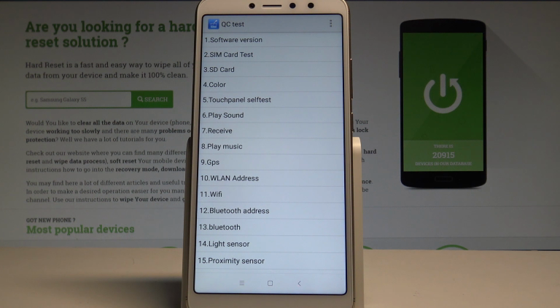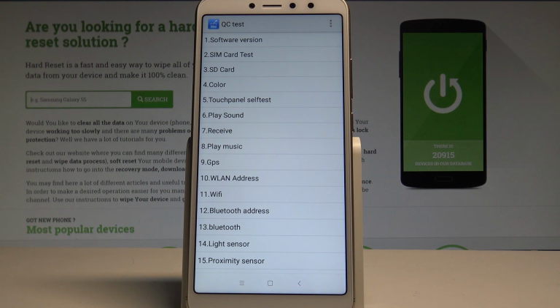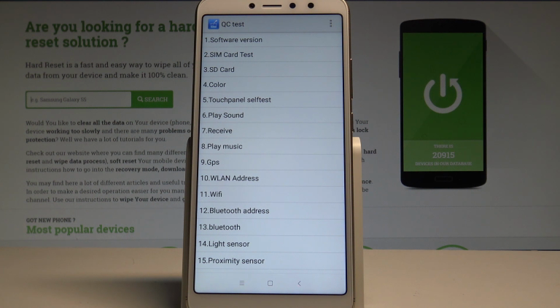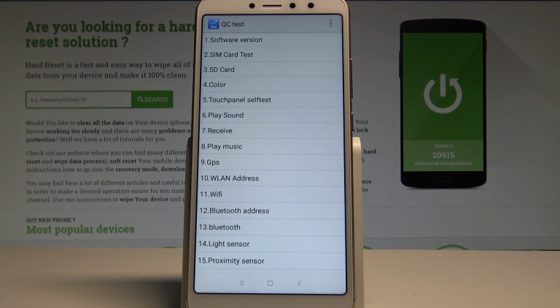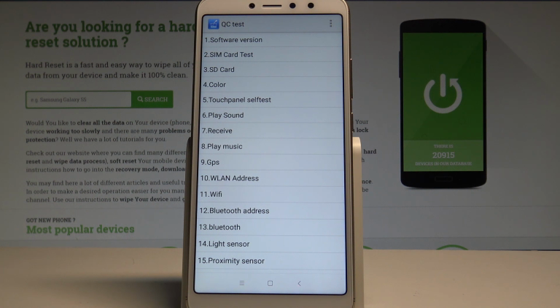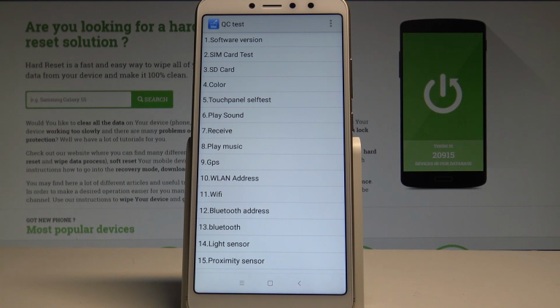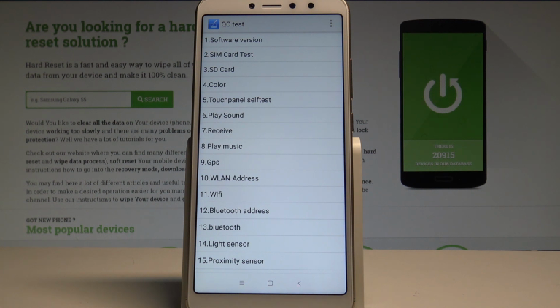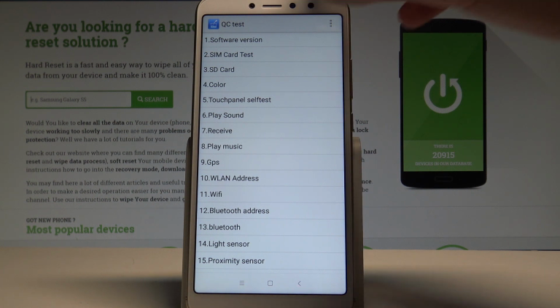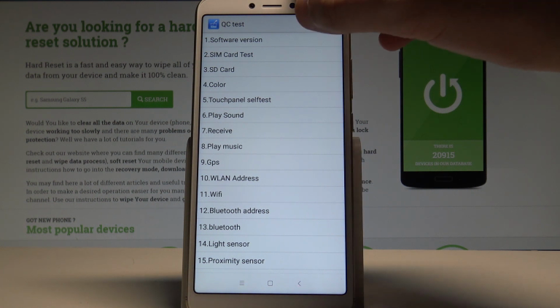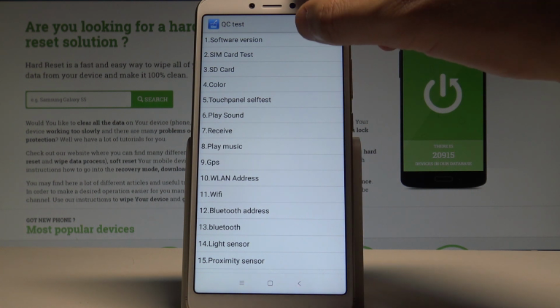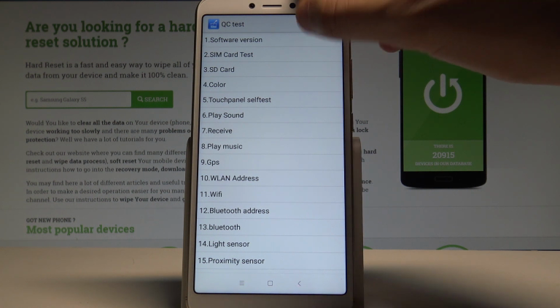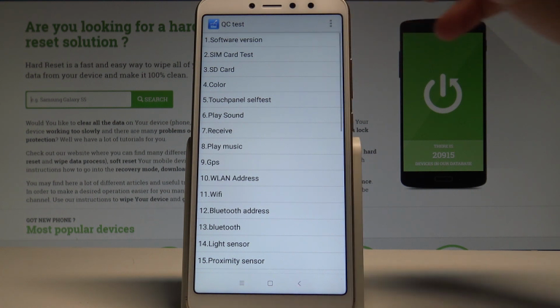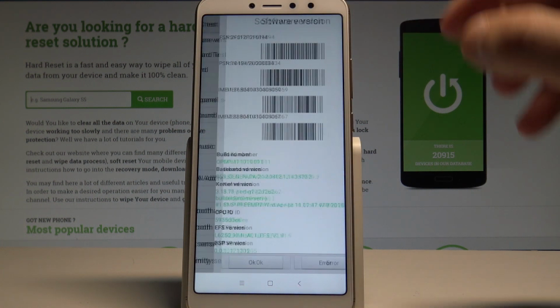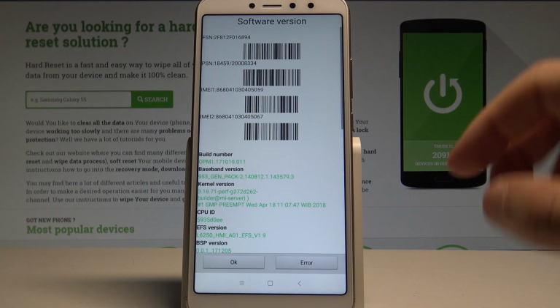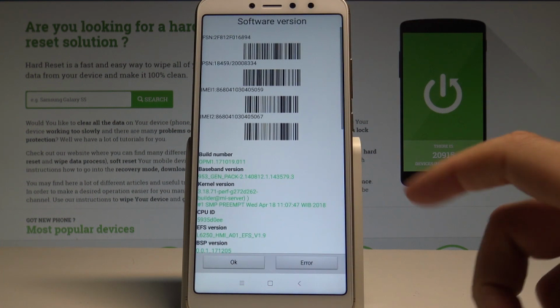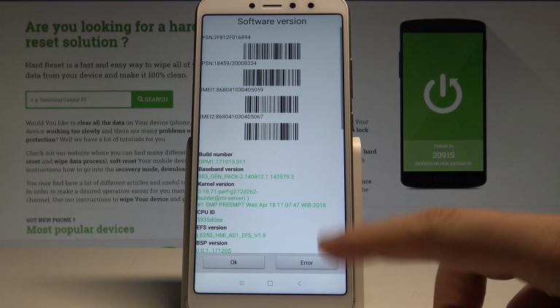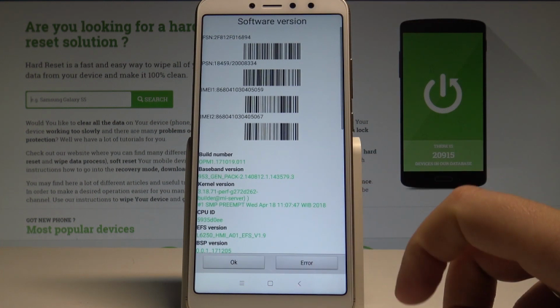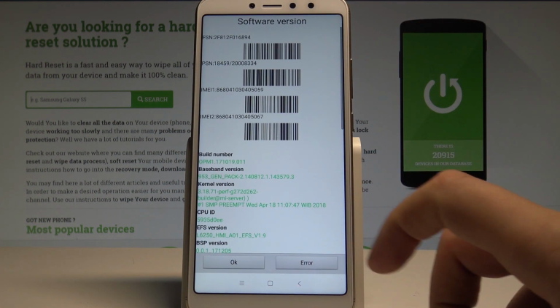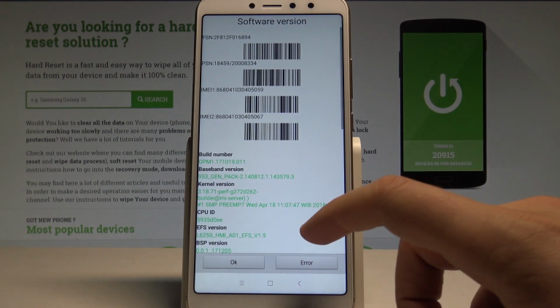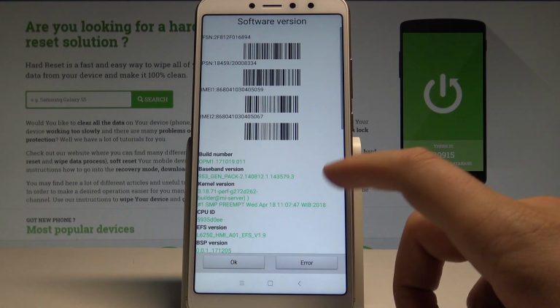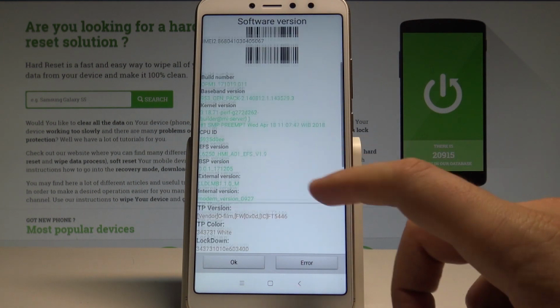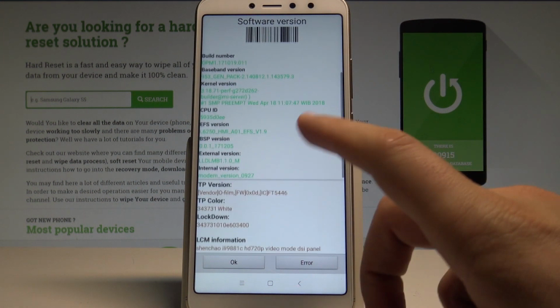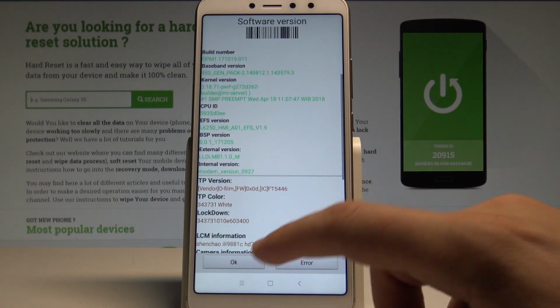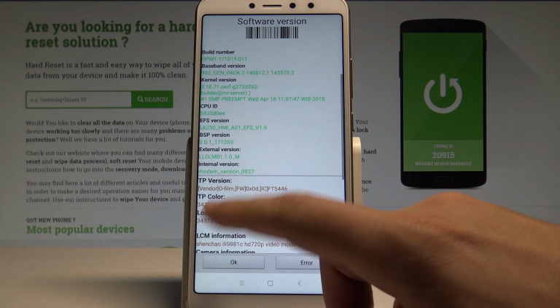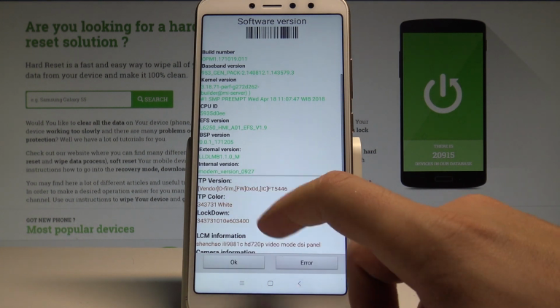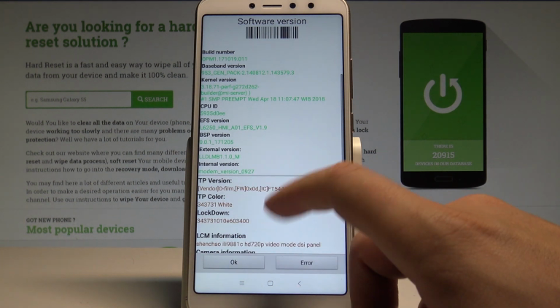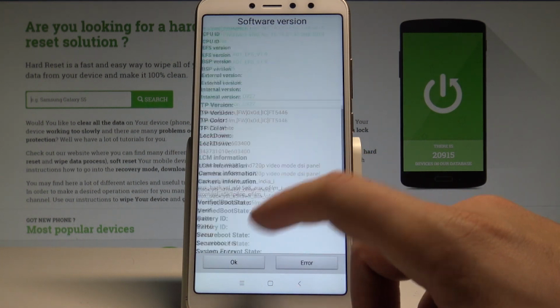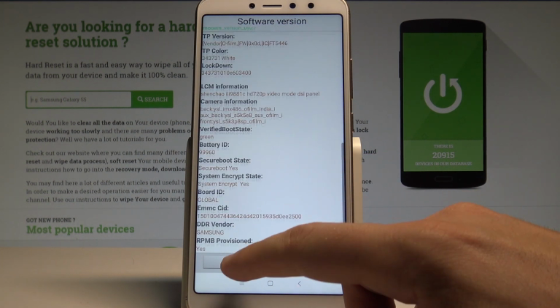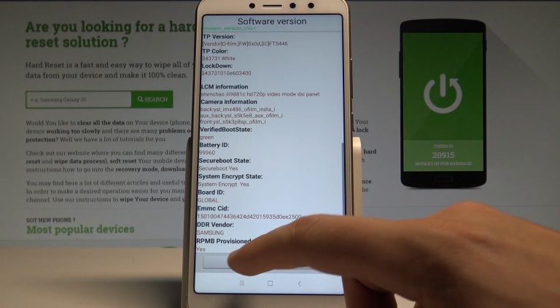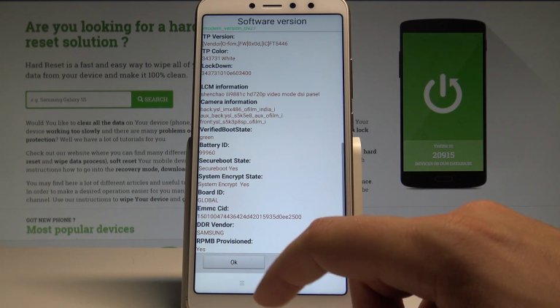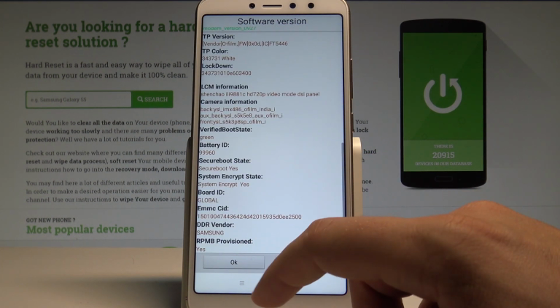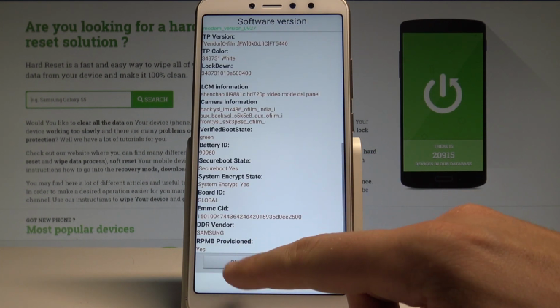Here you can test a couple of things. For example, the software version. If this is just your software version, let's tap OK.